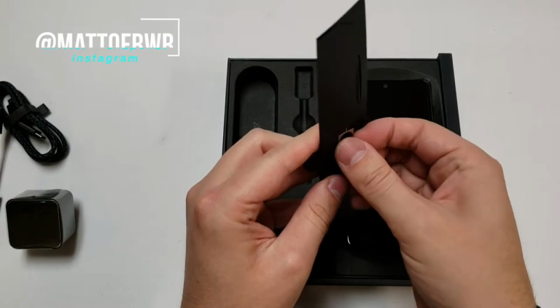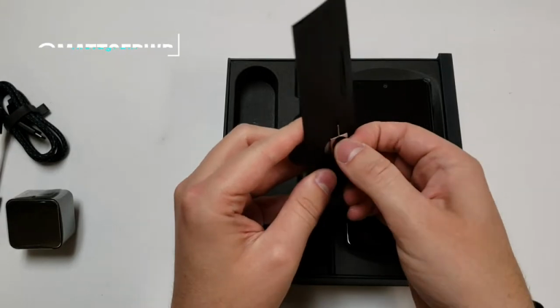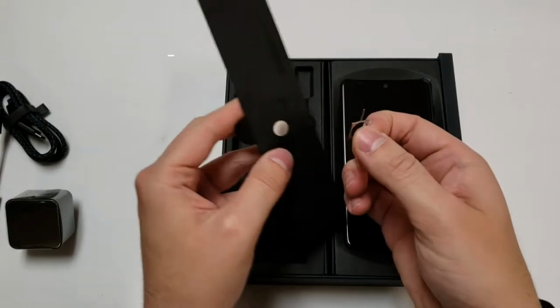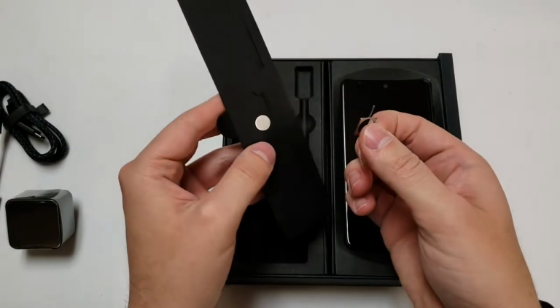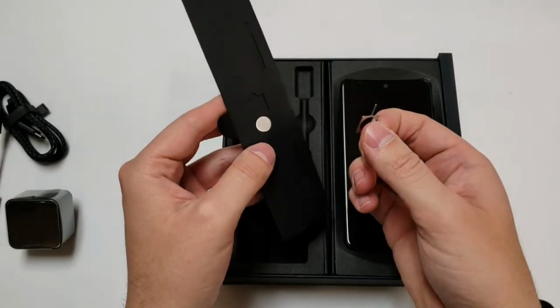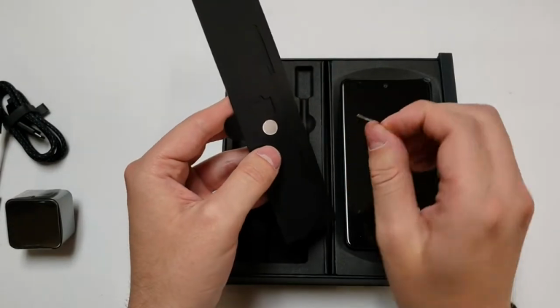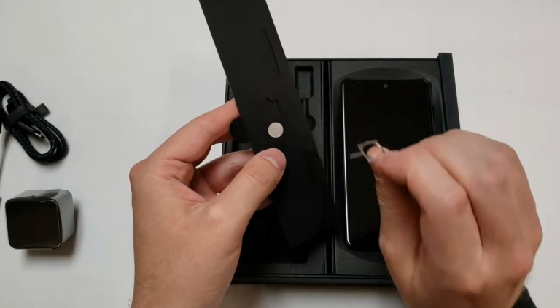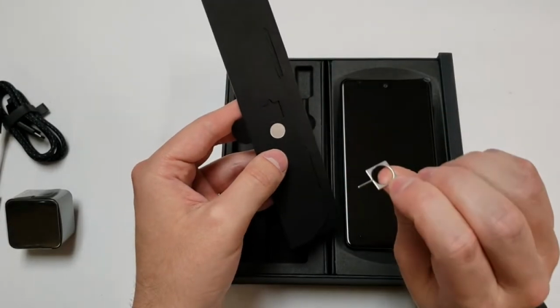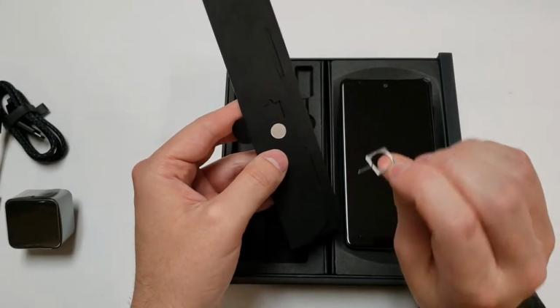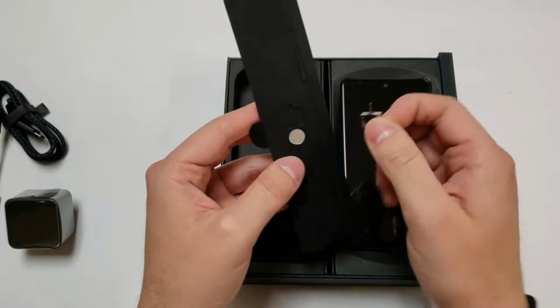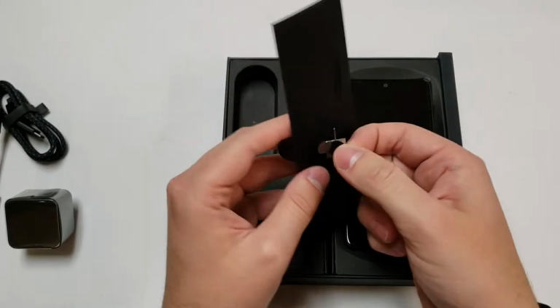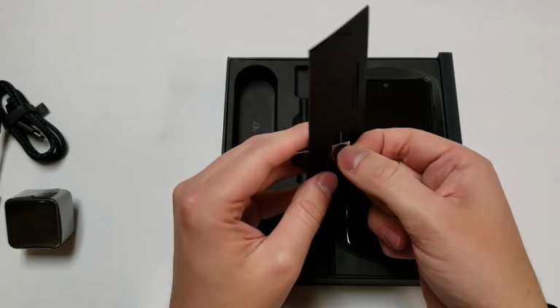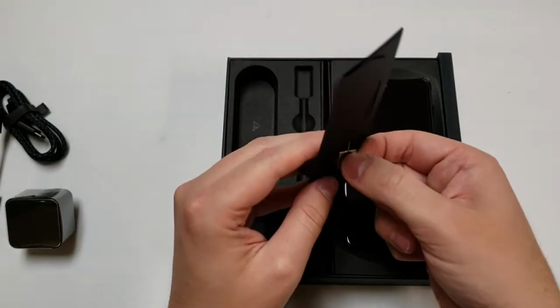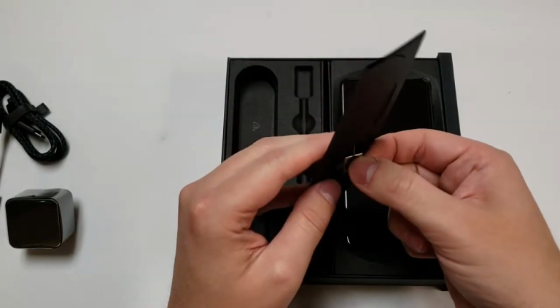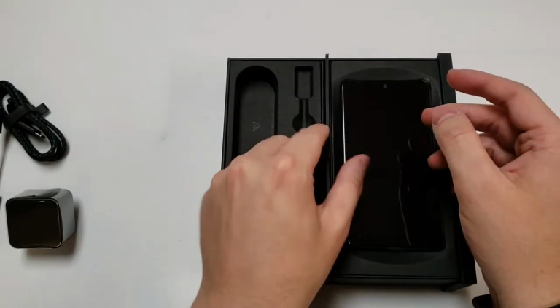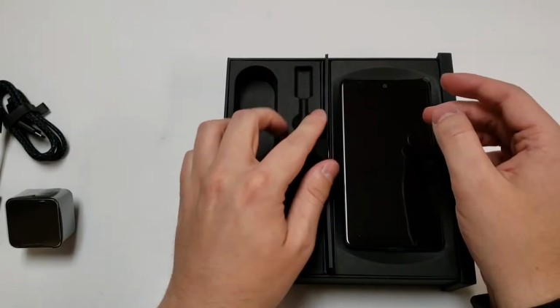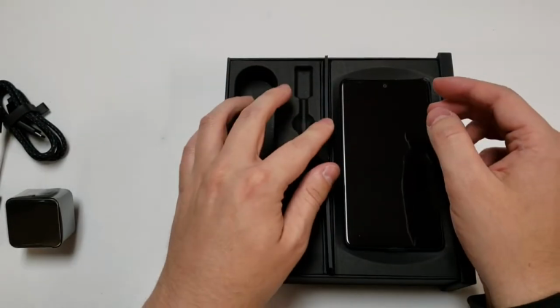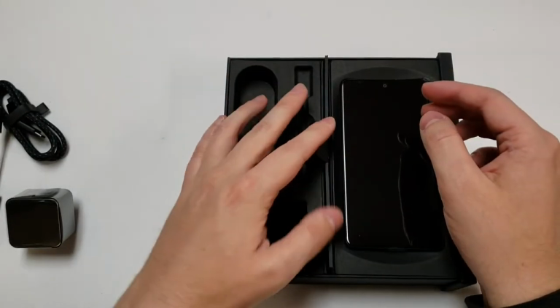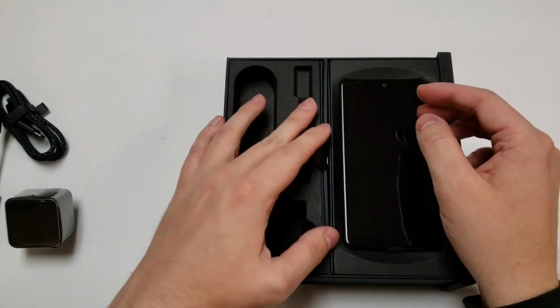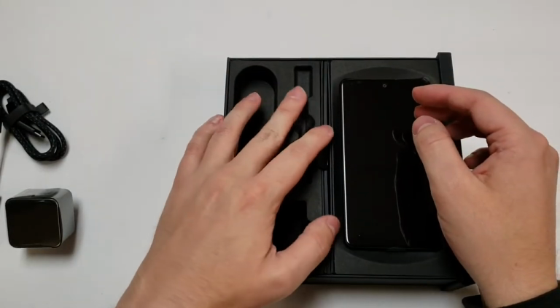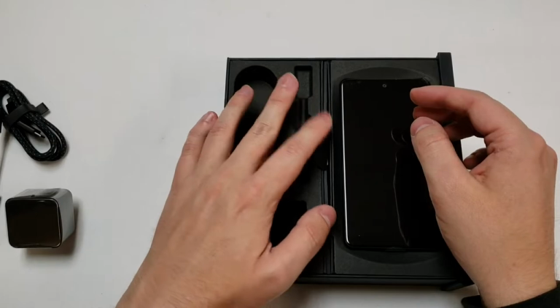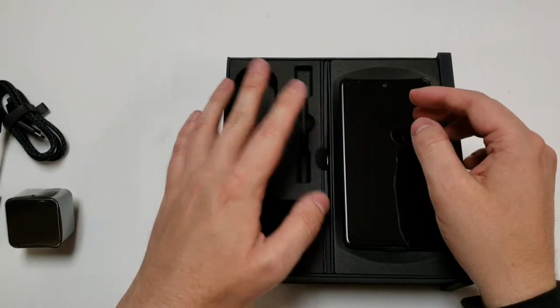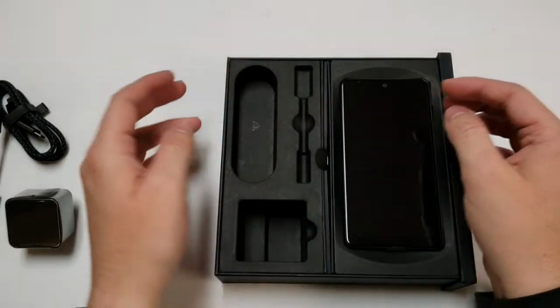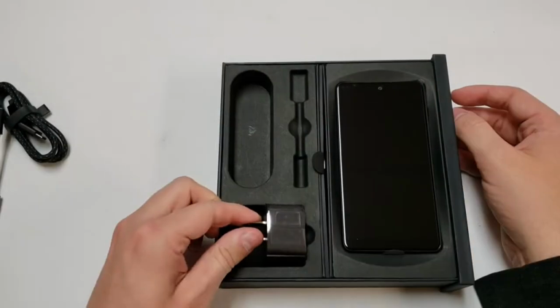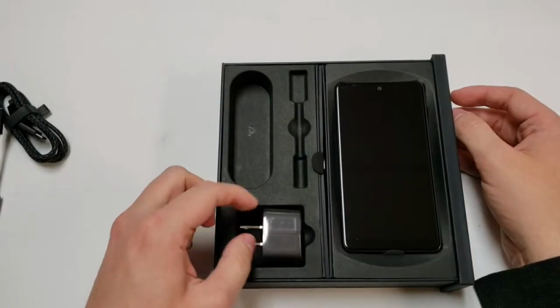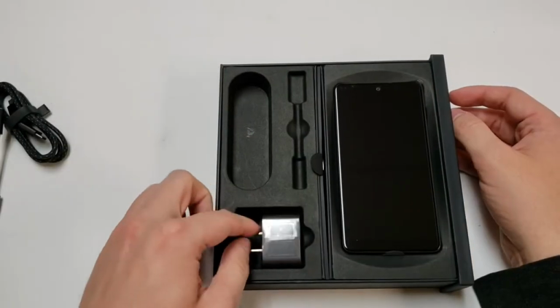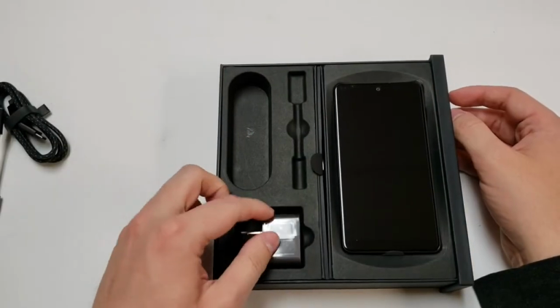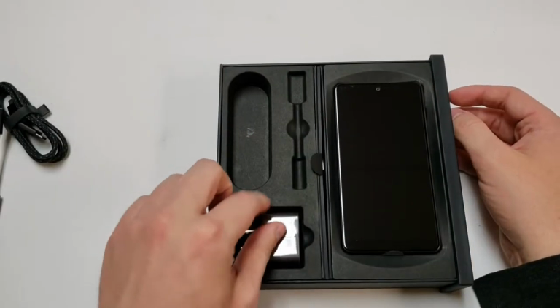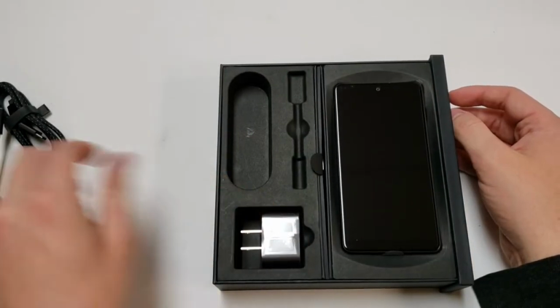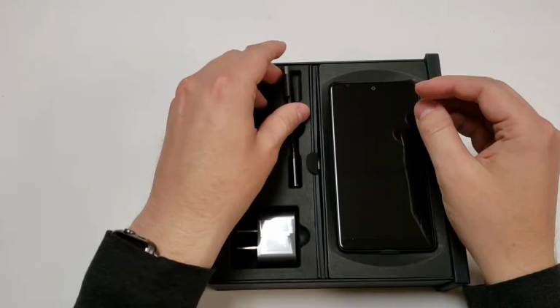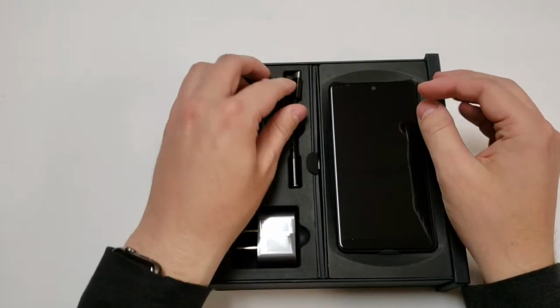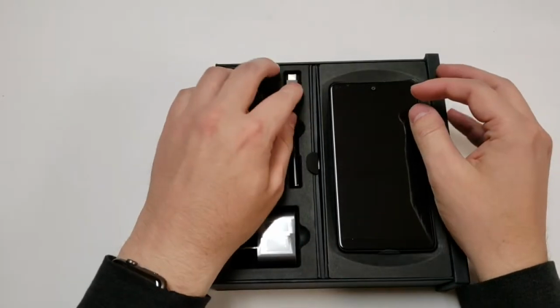A SIM card ejector is pretty cool. So now let's put everything back in the box, because honestly I'm not going to use anything that's really in here.